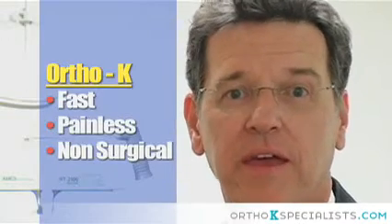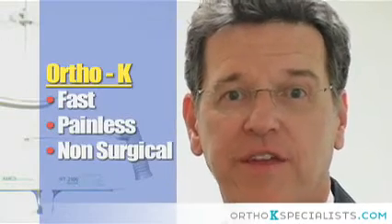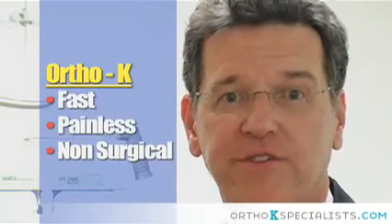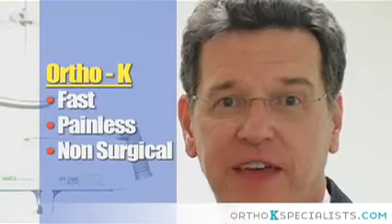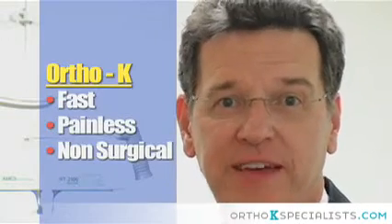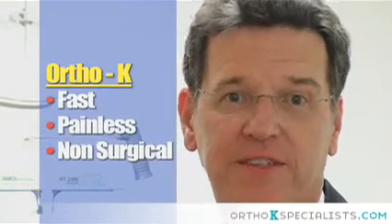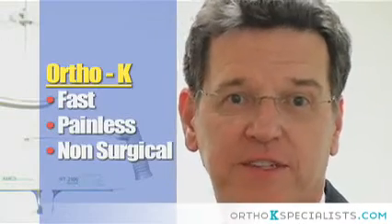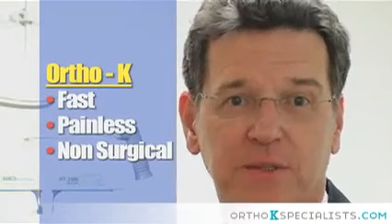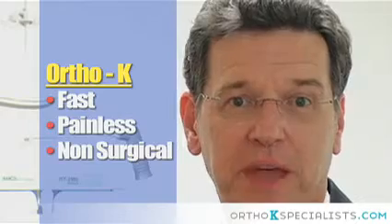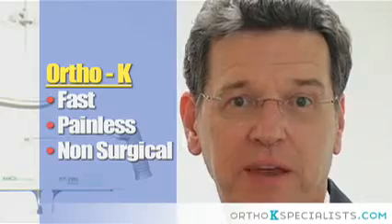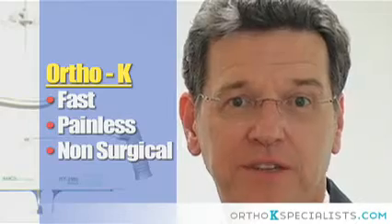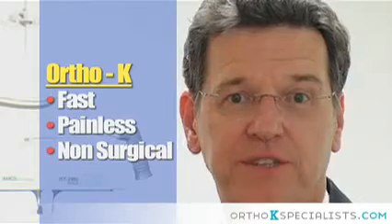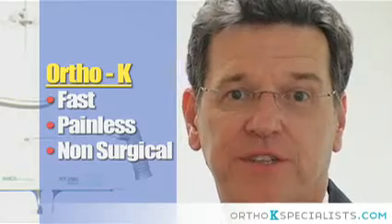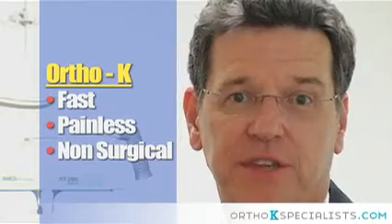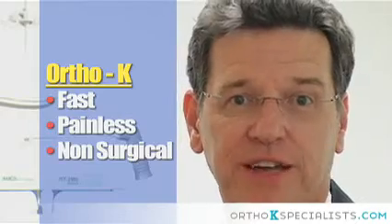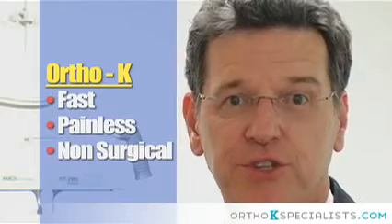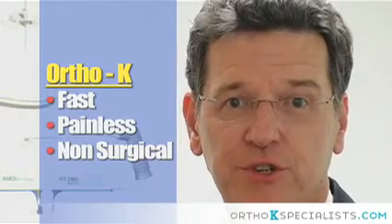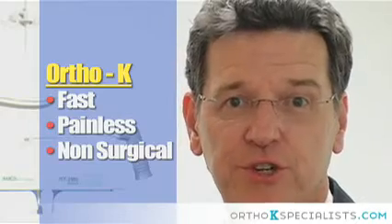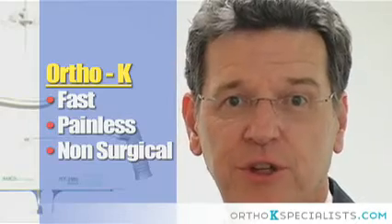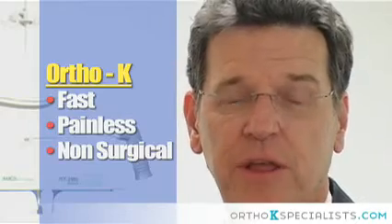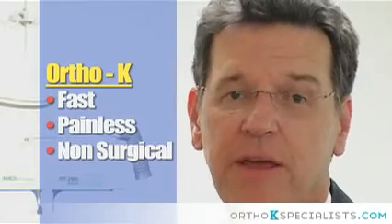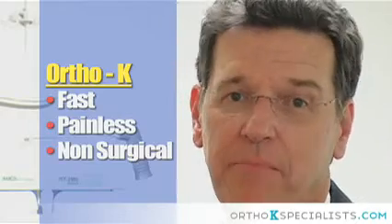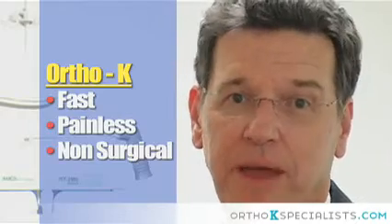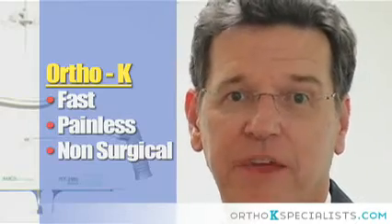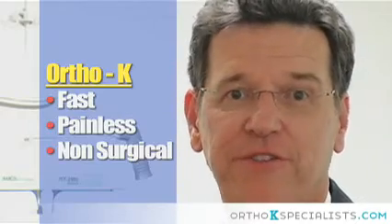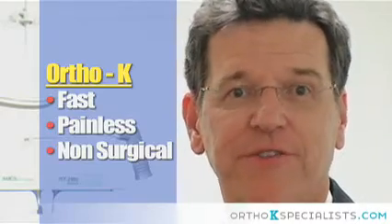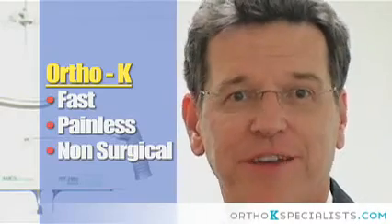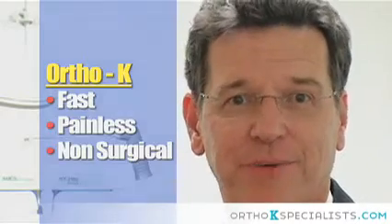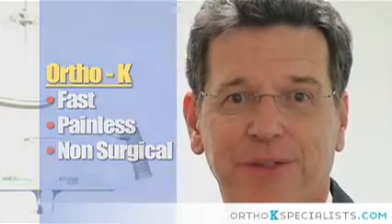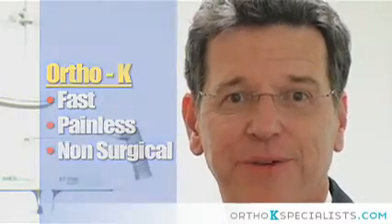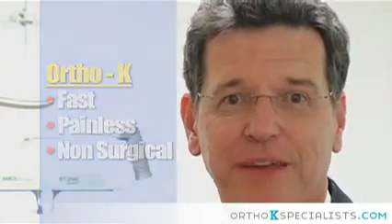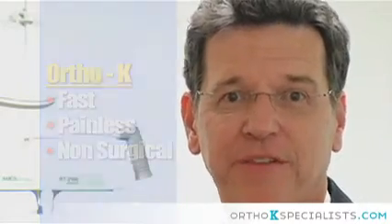It's fast, it's painless, it's non-surgical. My patients find it rather amazing.